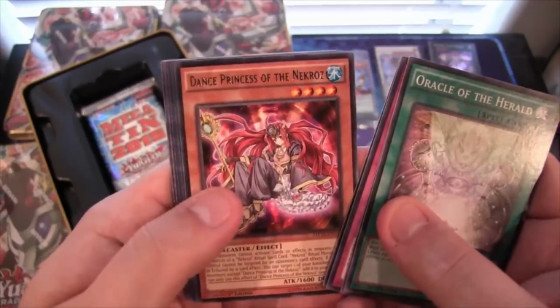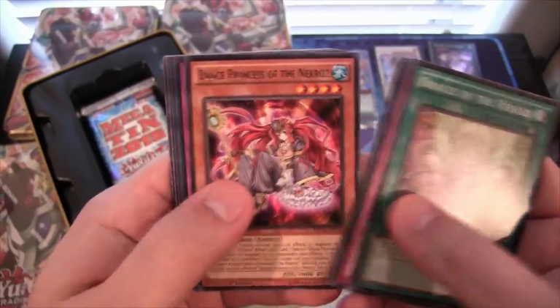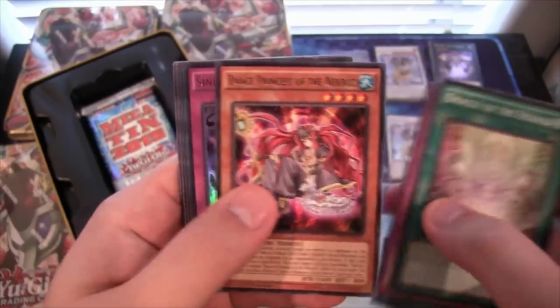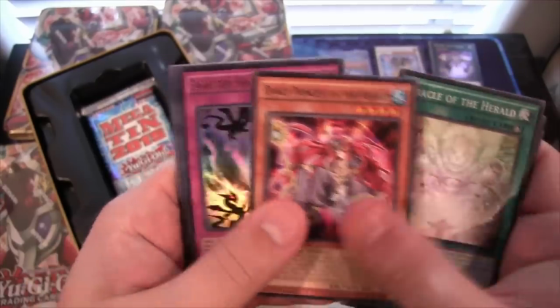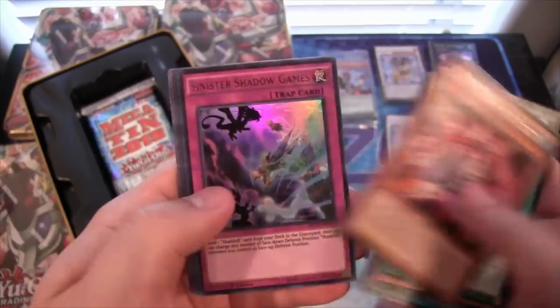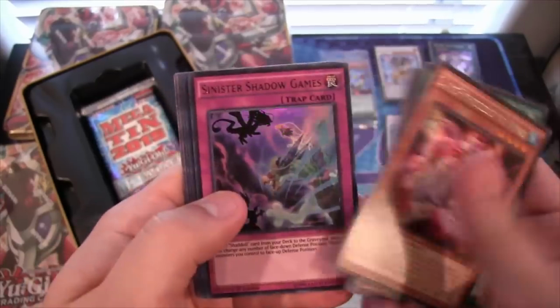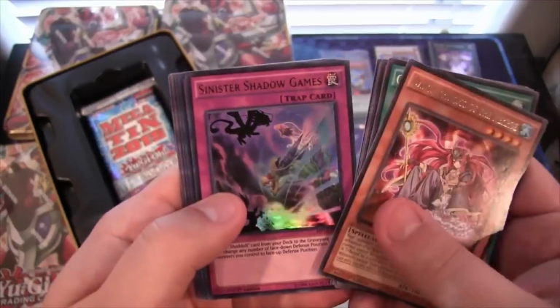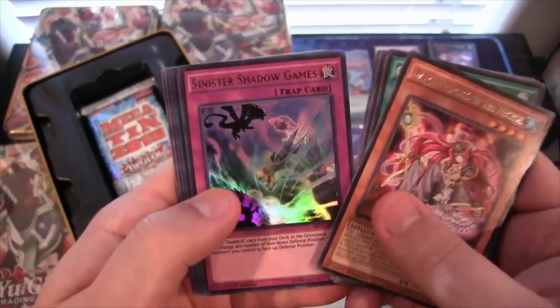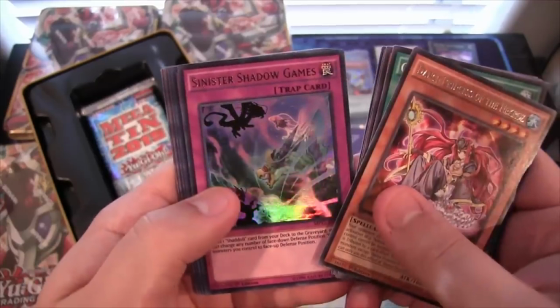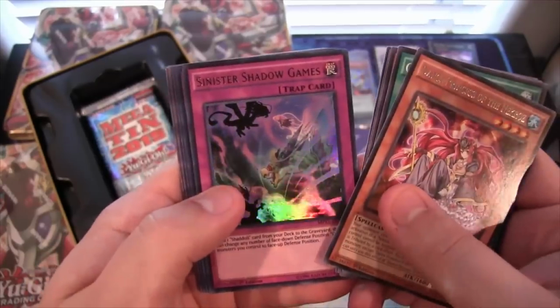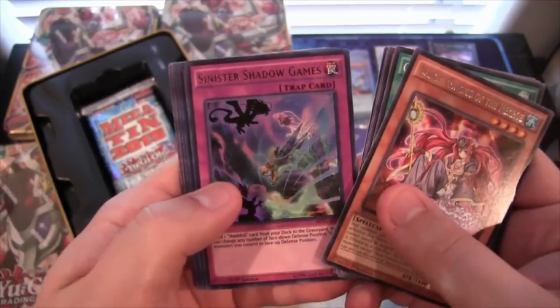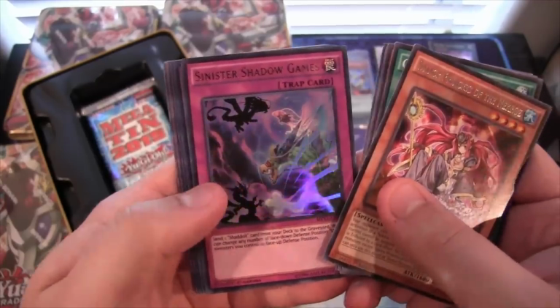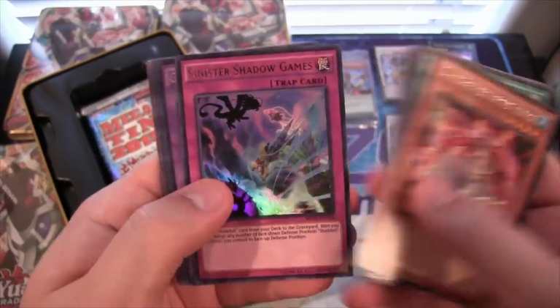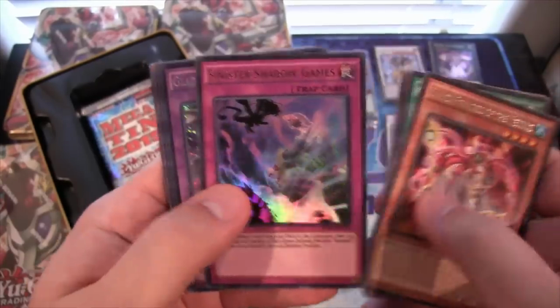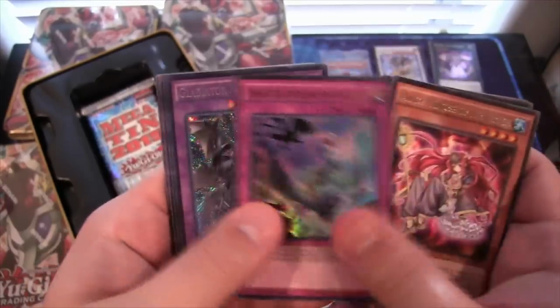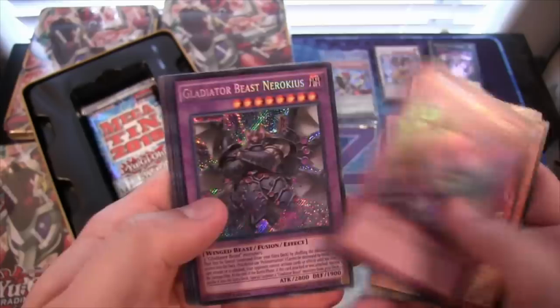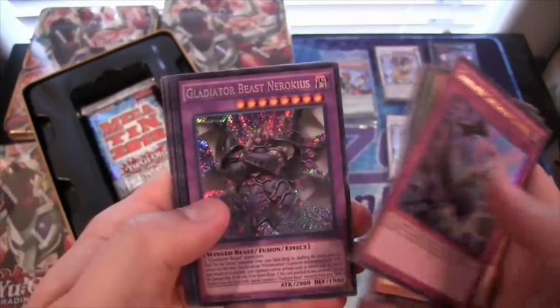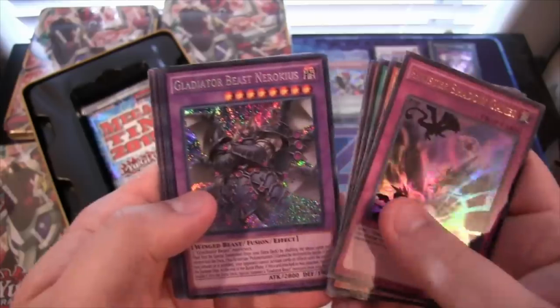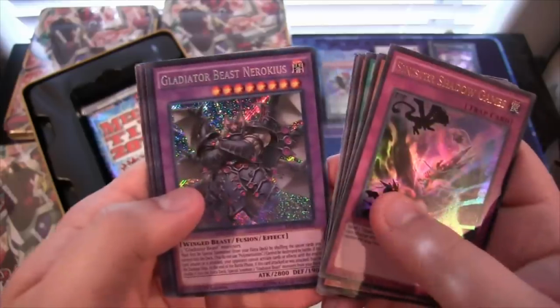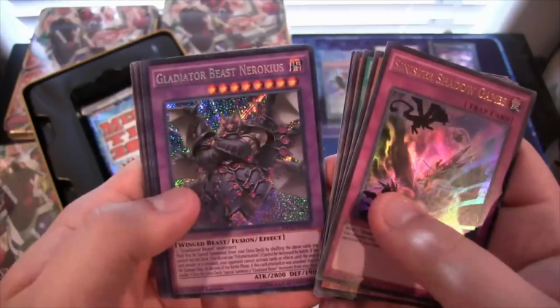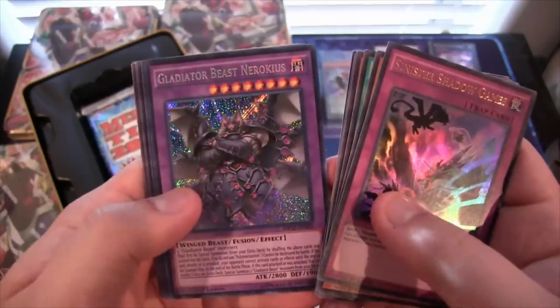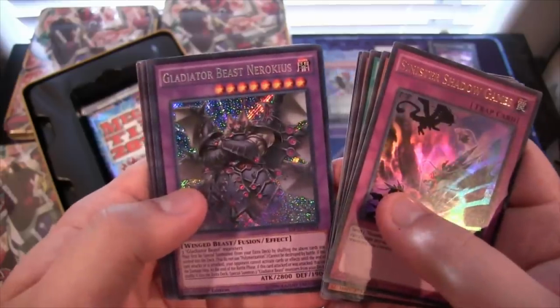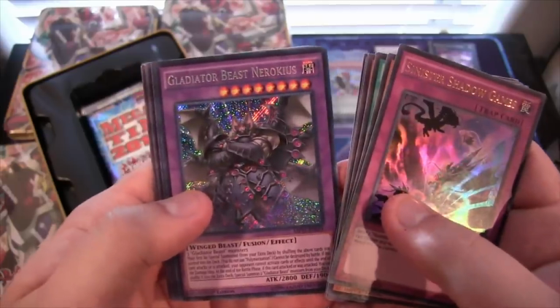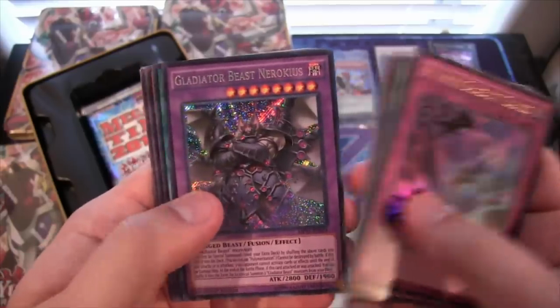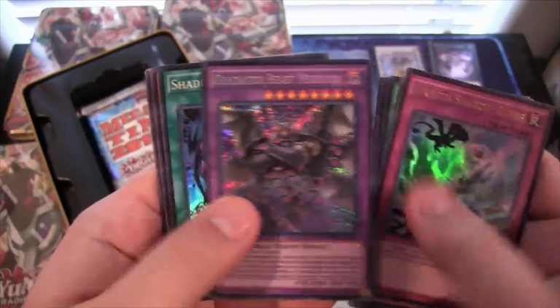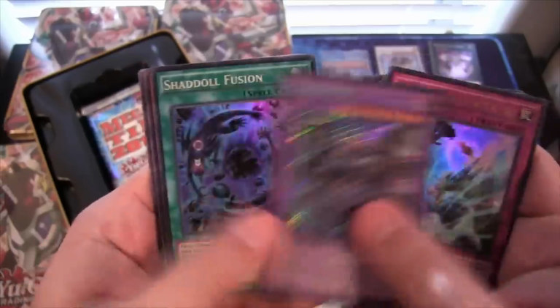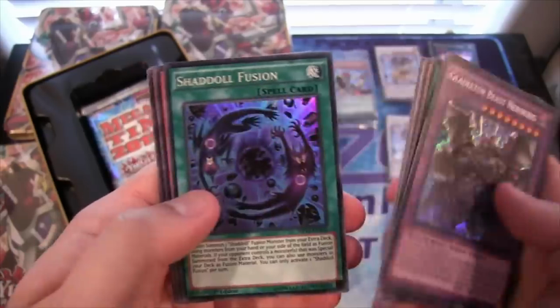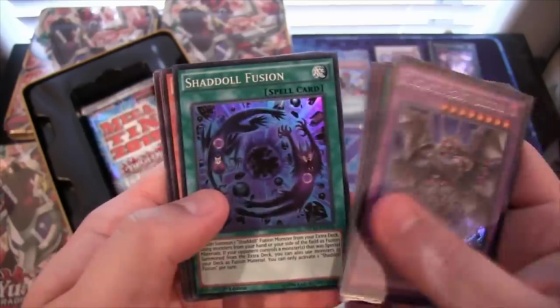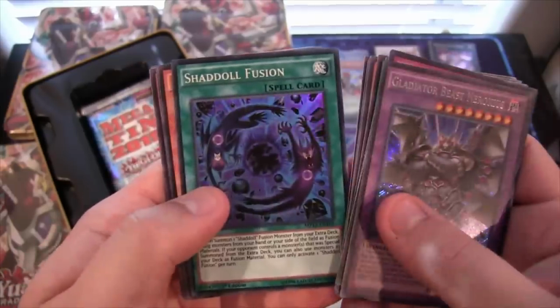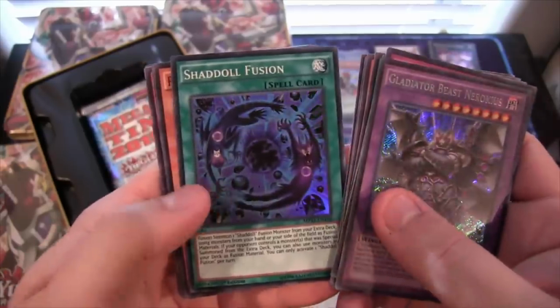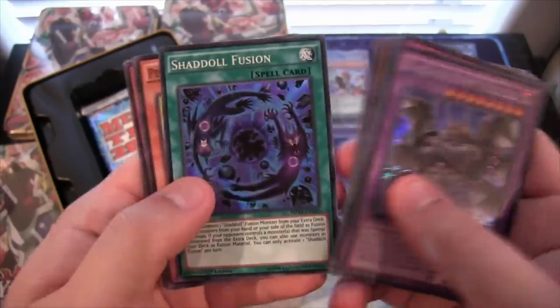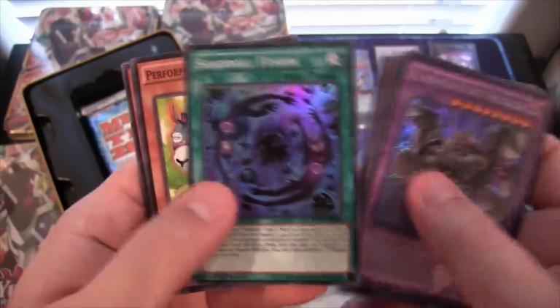Dance Princess of the Necroz. Sinister Shadow Games — that's good, Ultra Rare. Glider Beast Nero Kiss. And then Shadal Fusion.